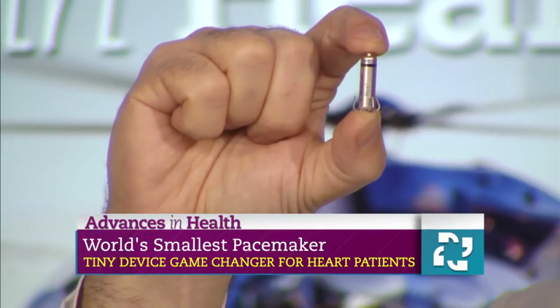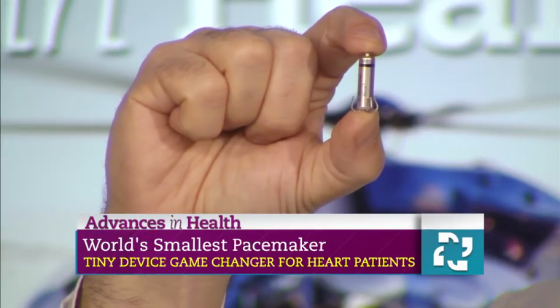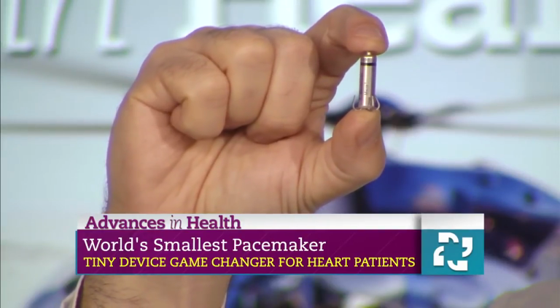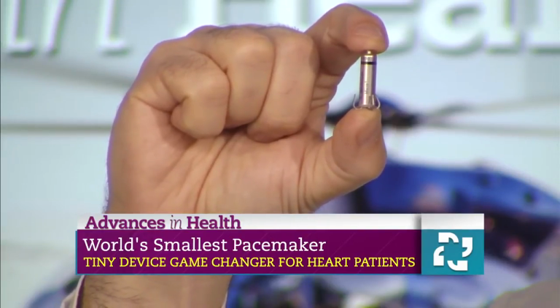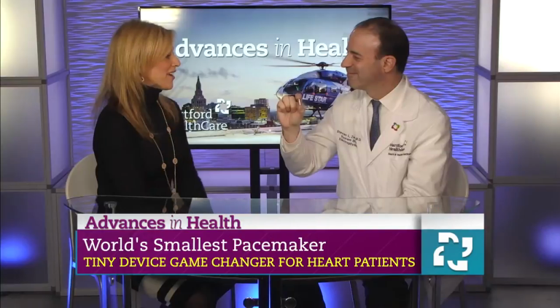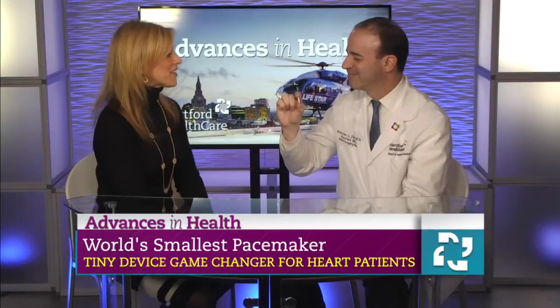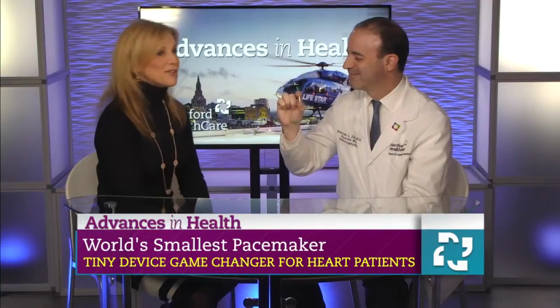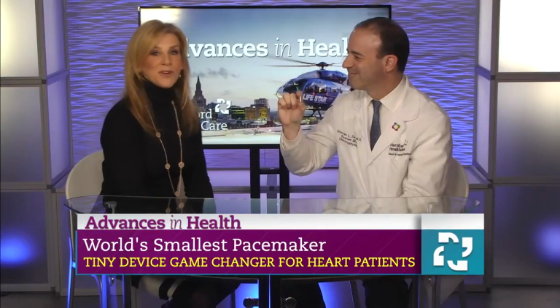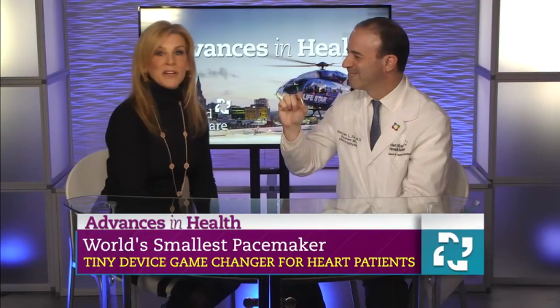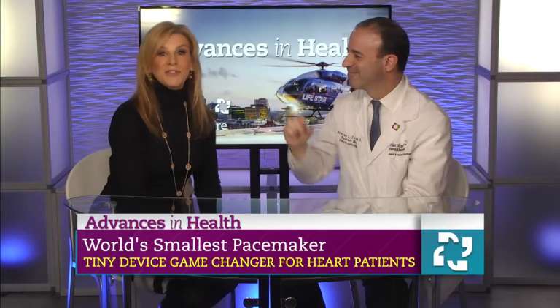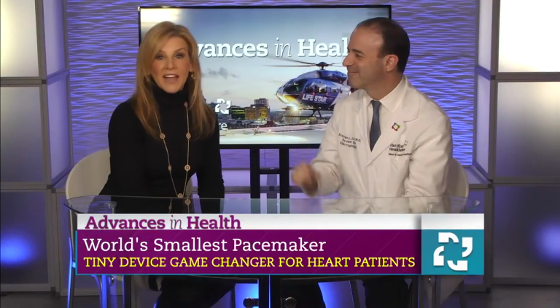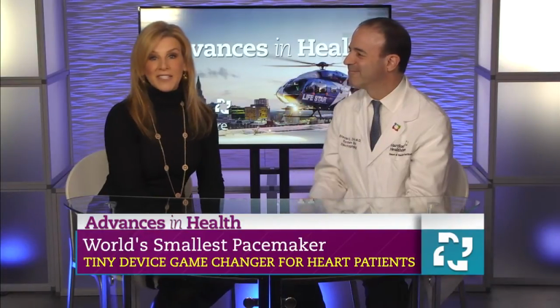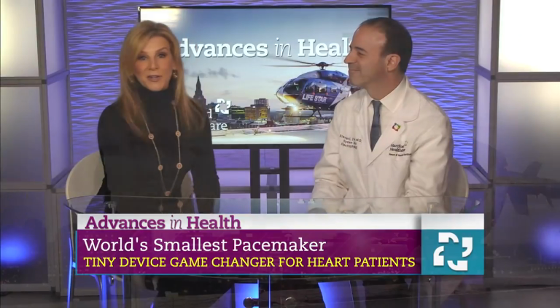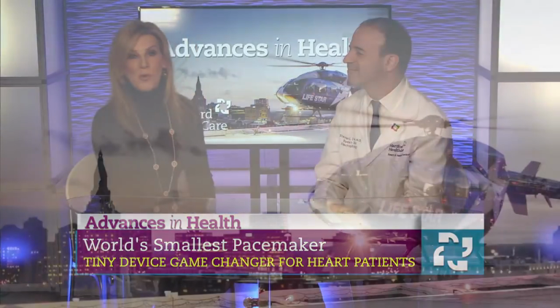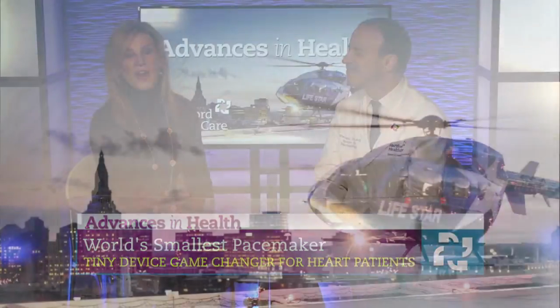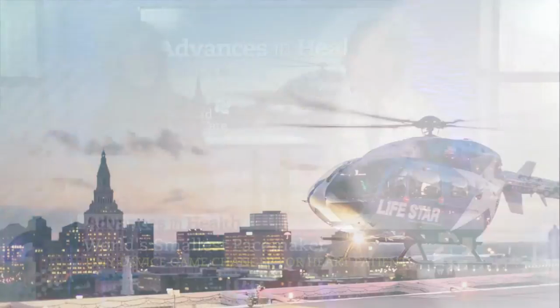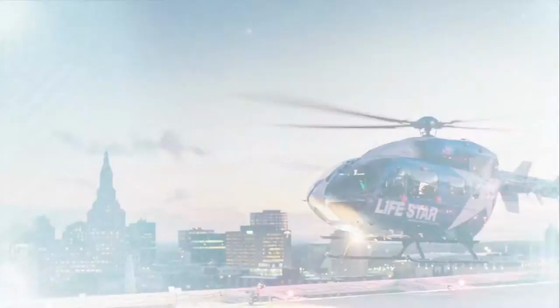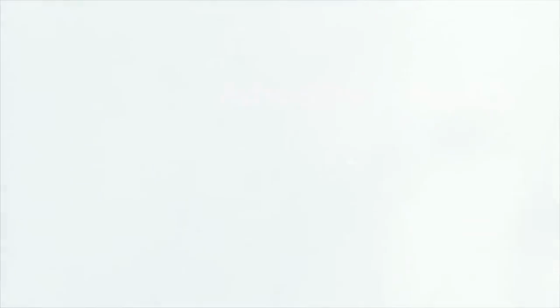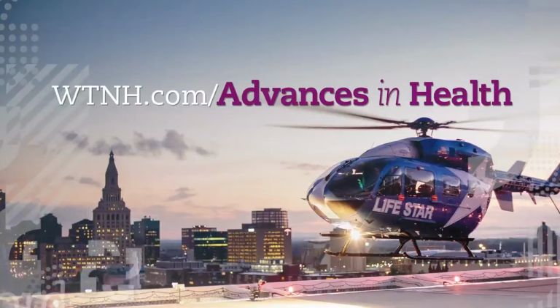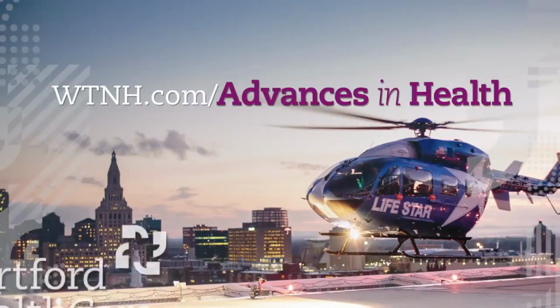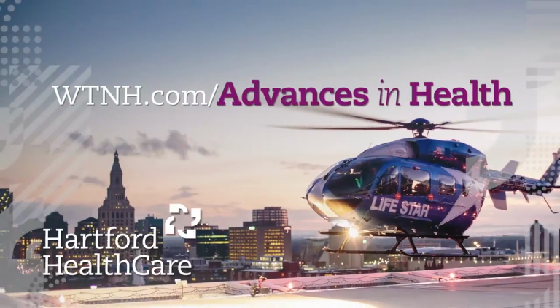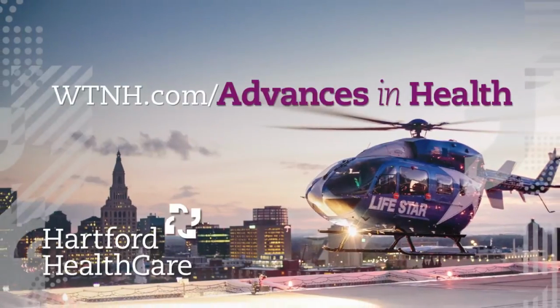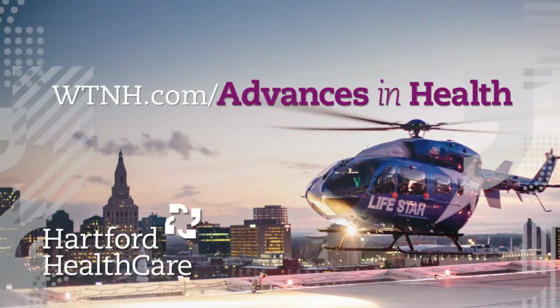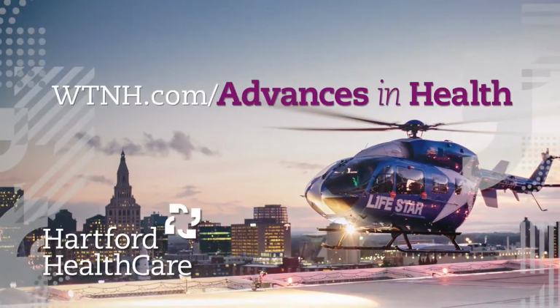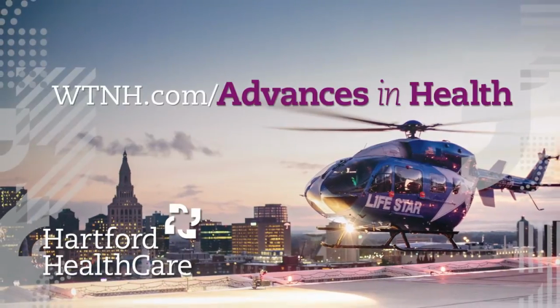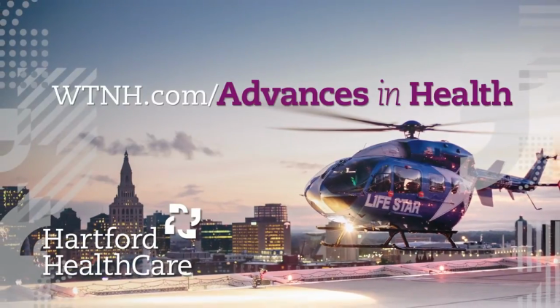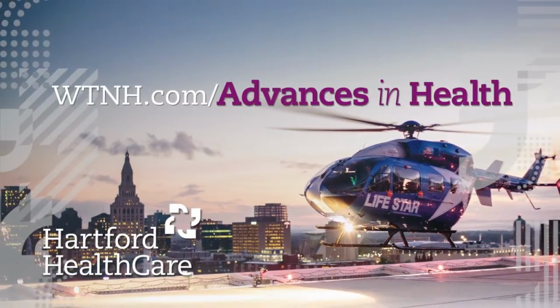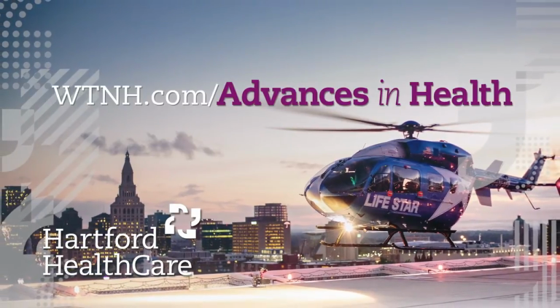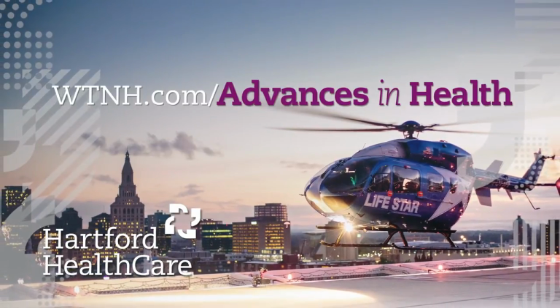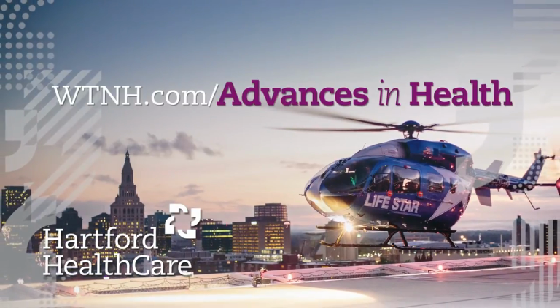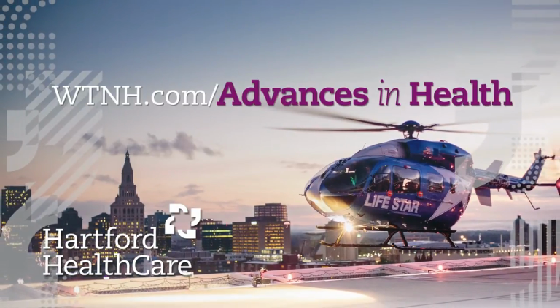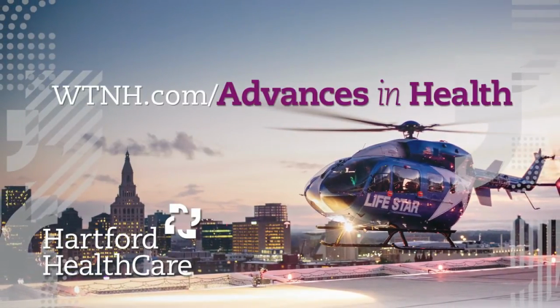Truly advancing your health. If you'd like to learn more, head to WTNH.com slash advances in health.